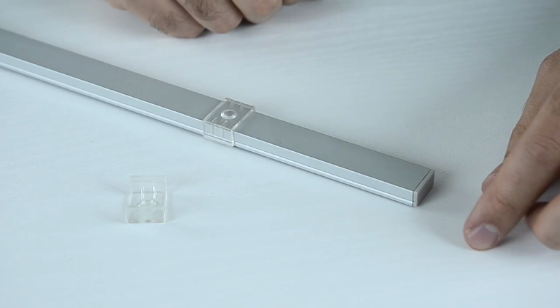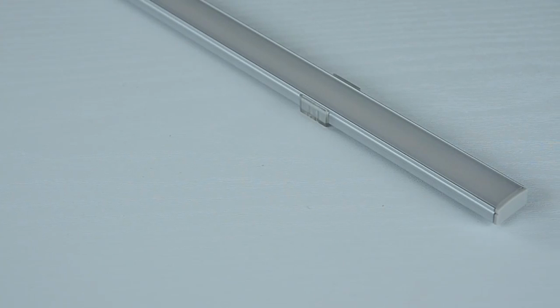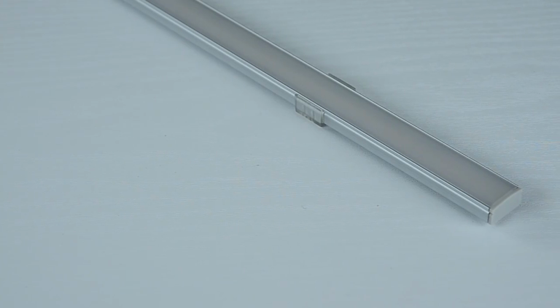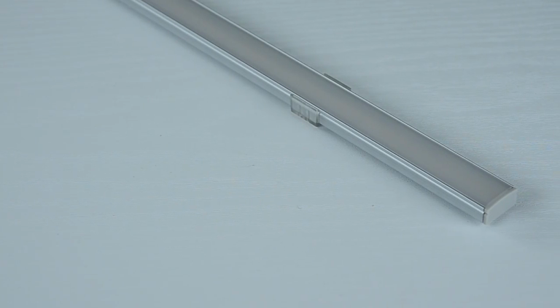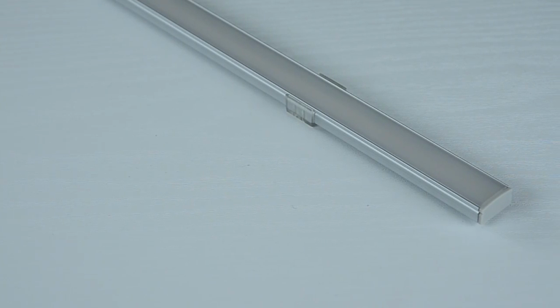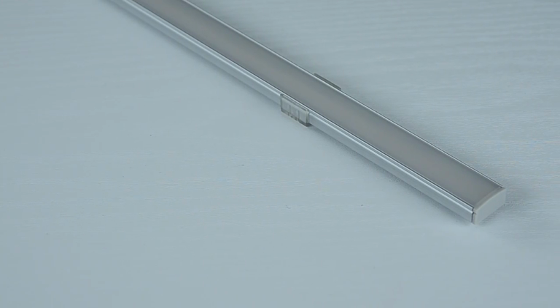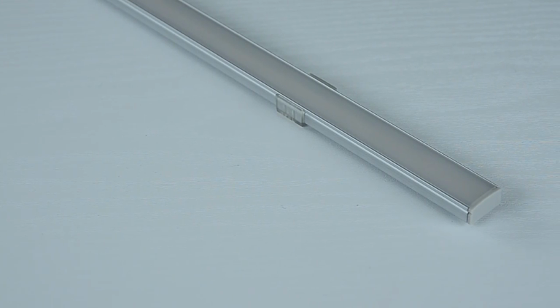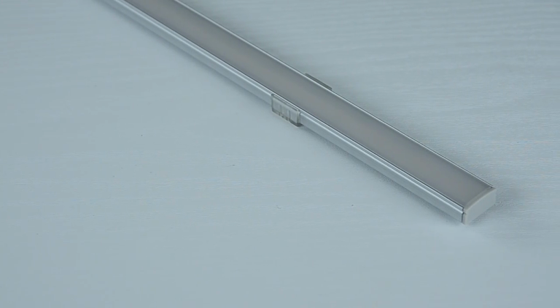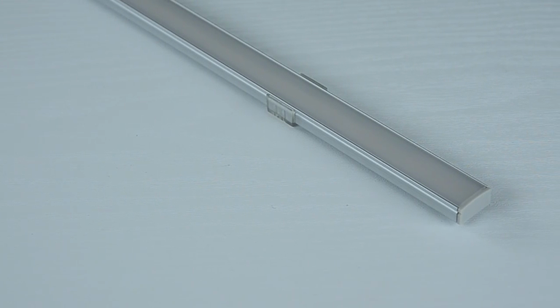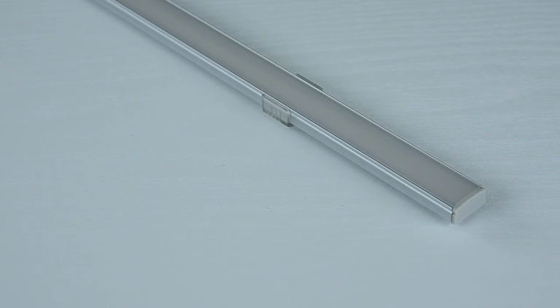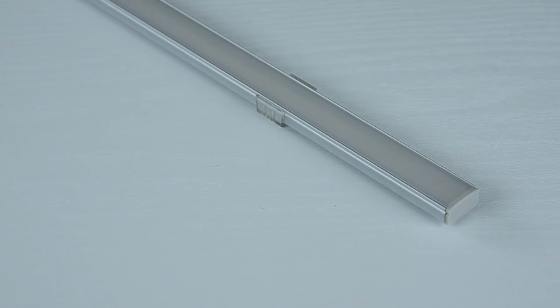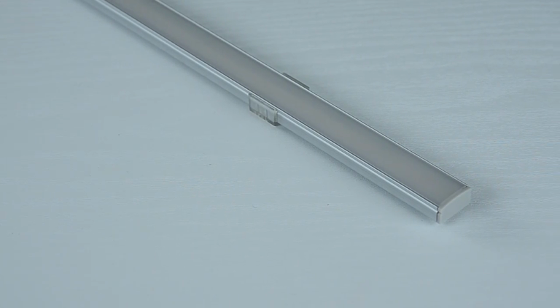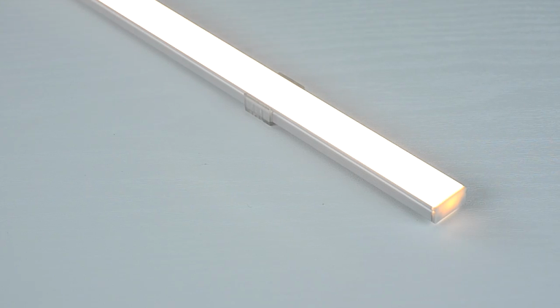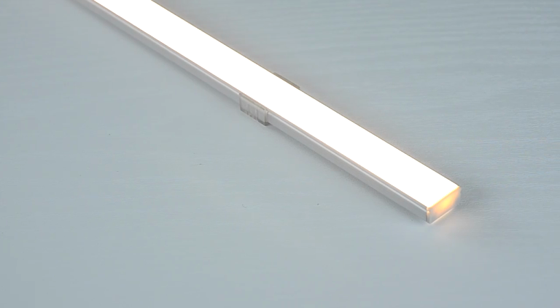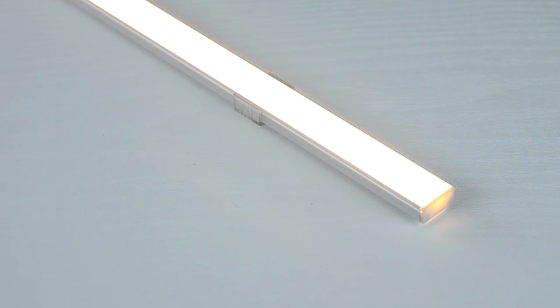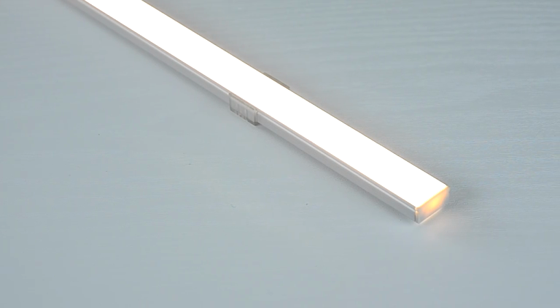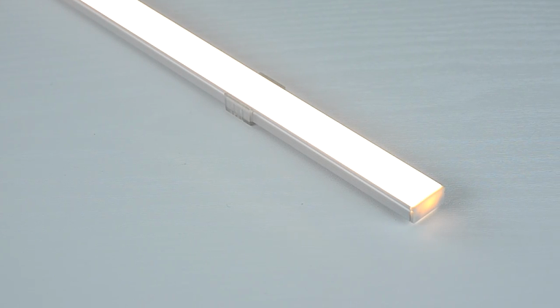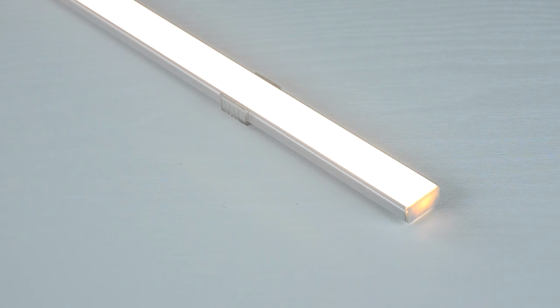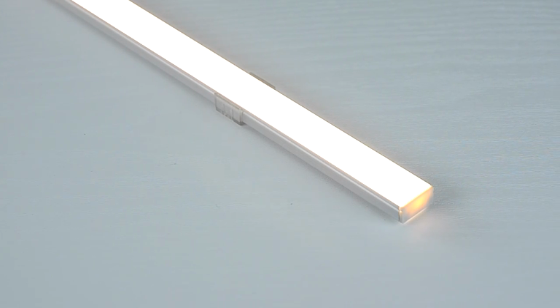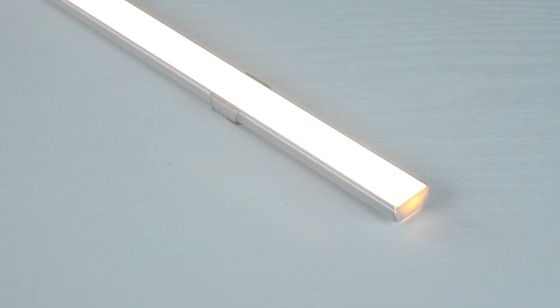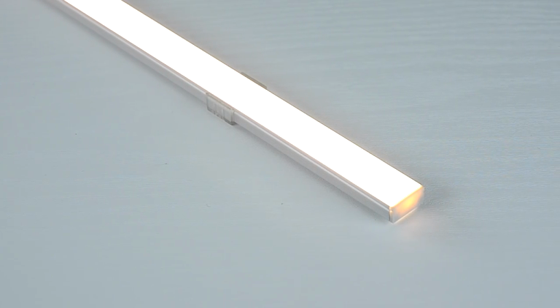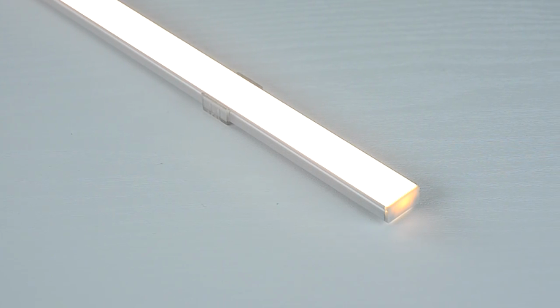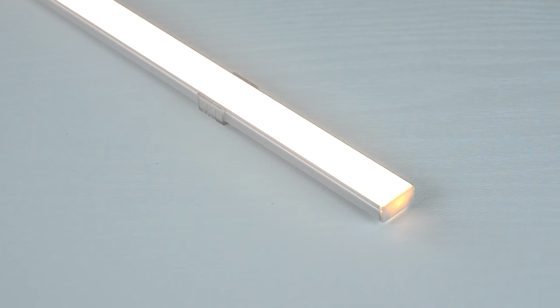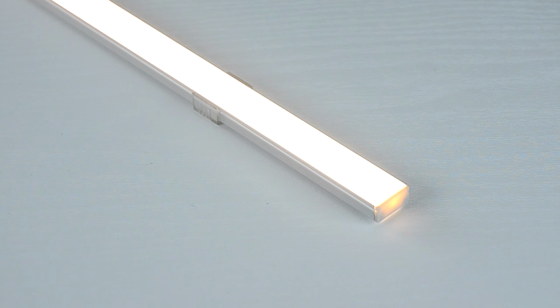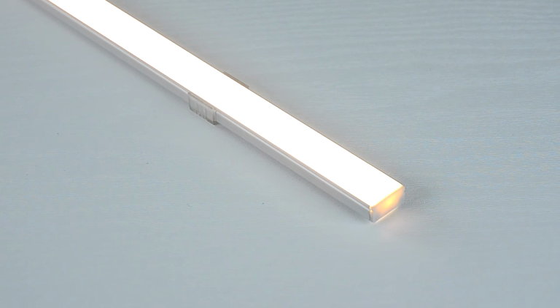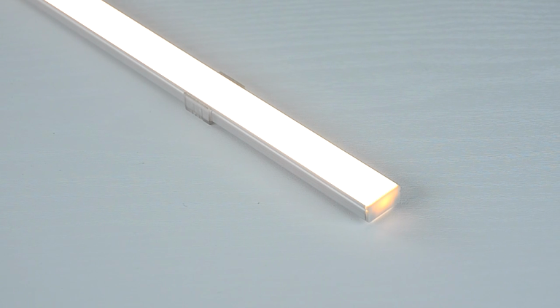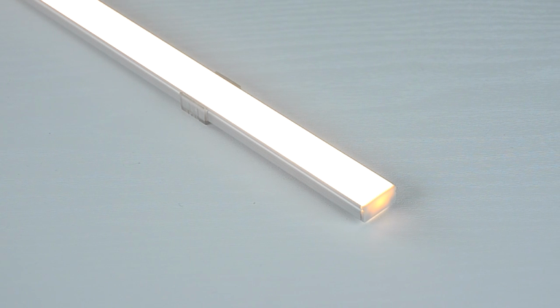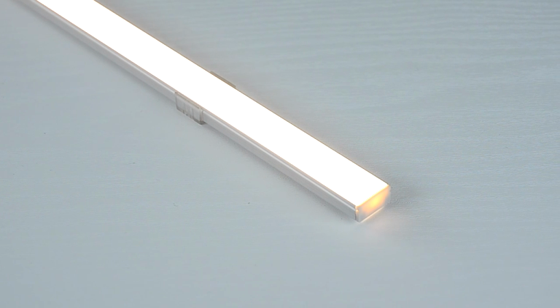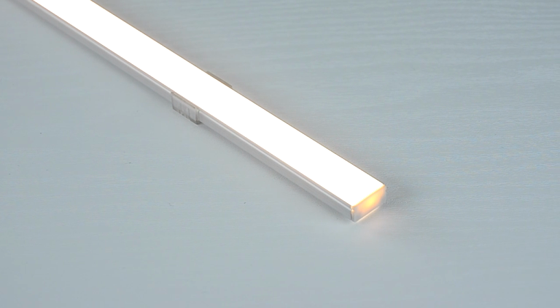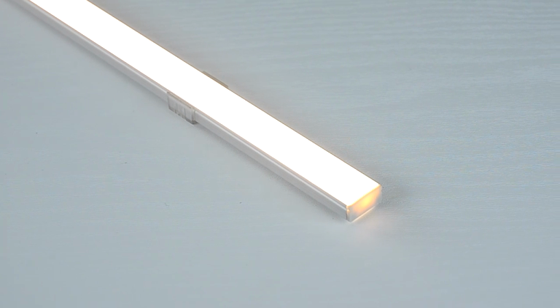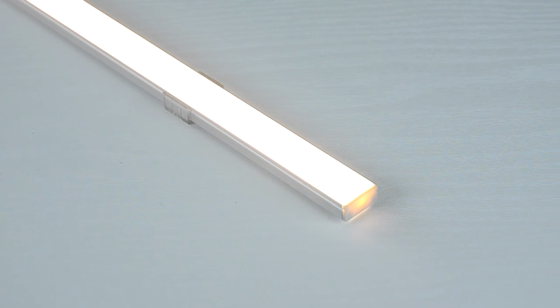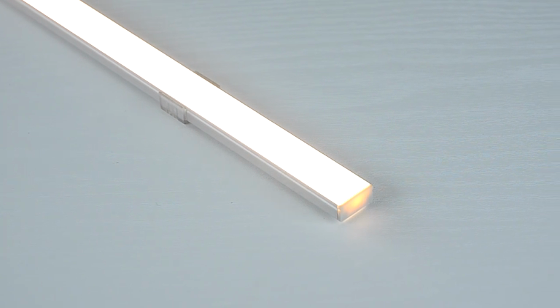And now when you light up the strip, you will see a linear effect with no dots.